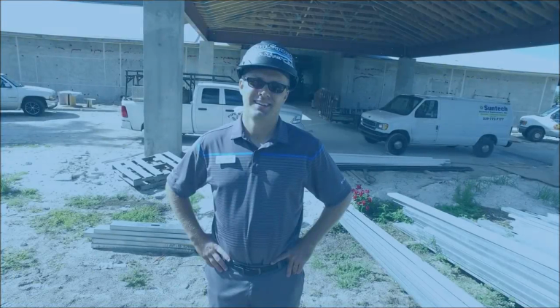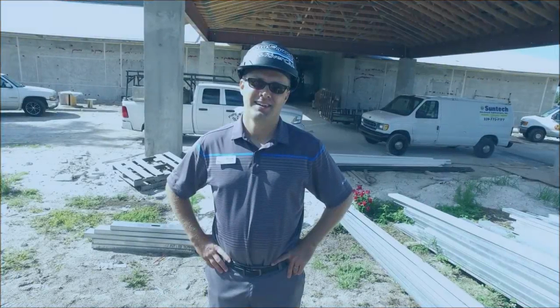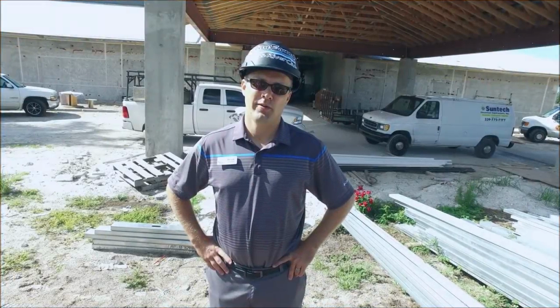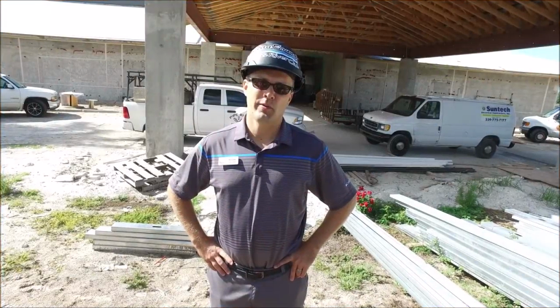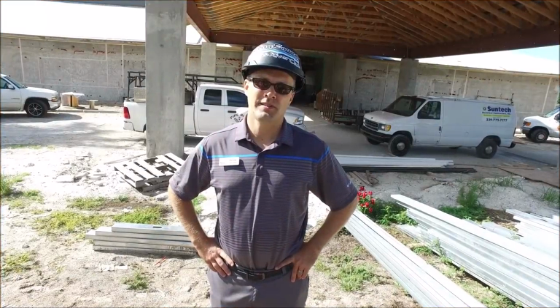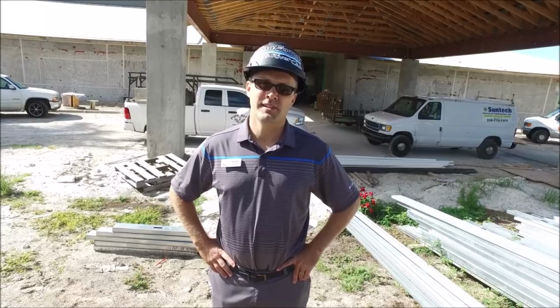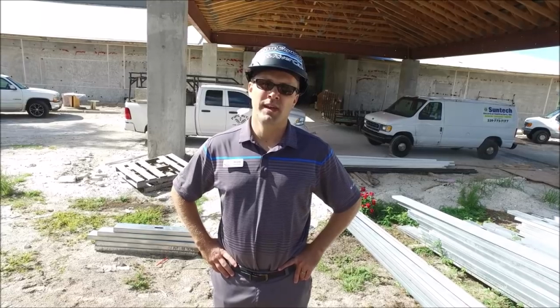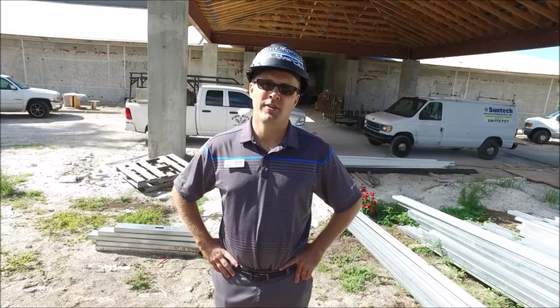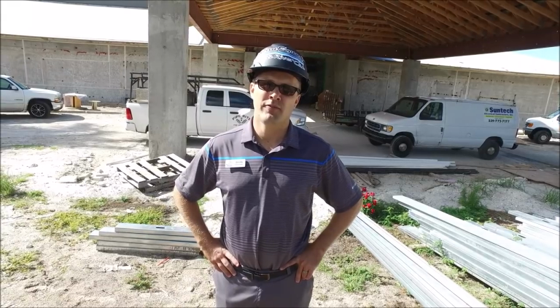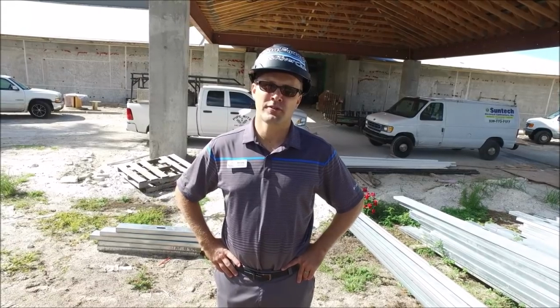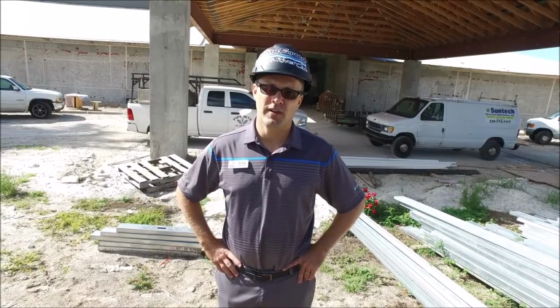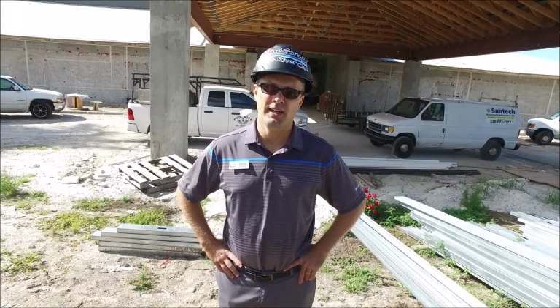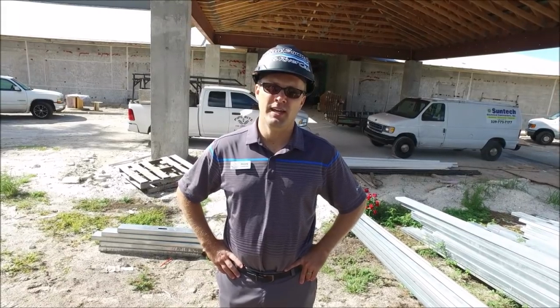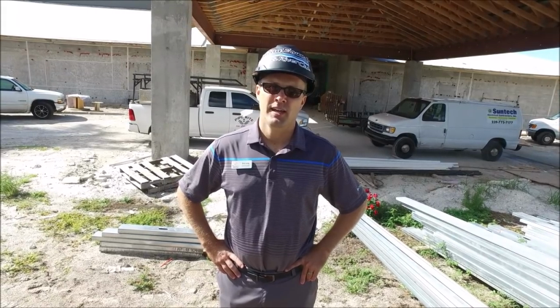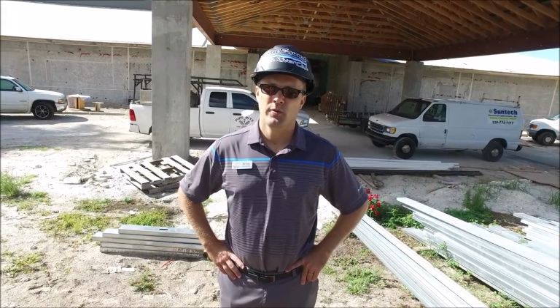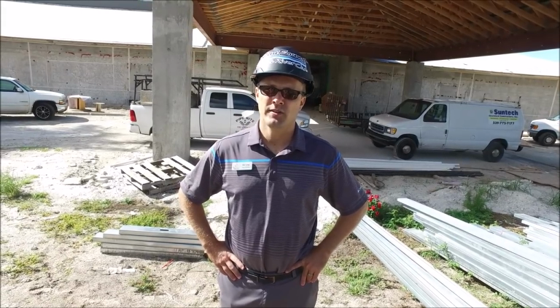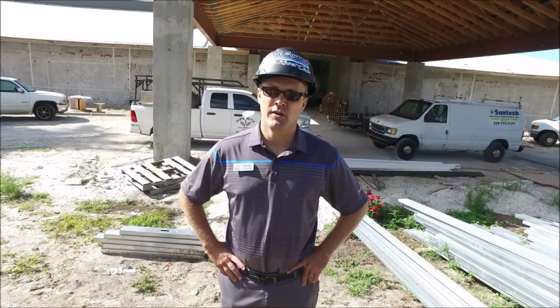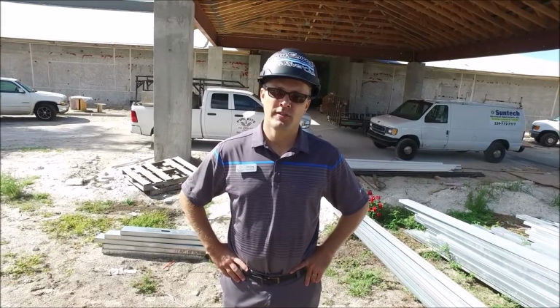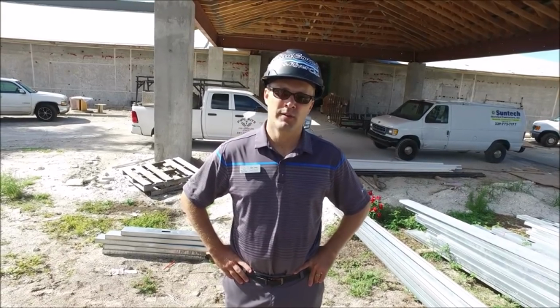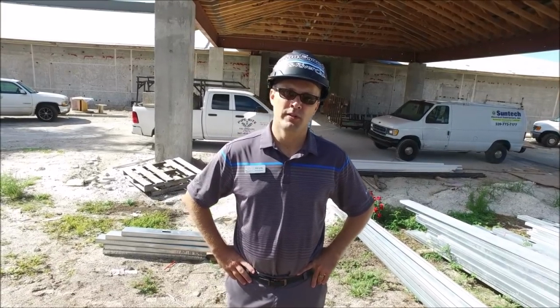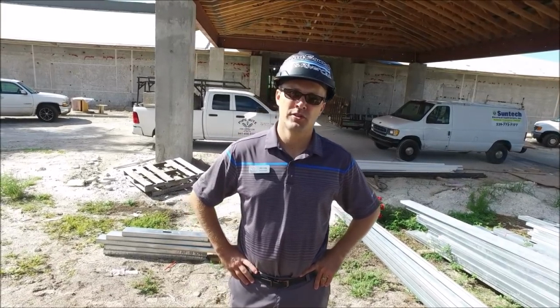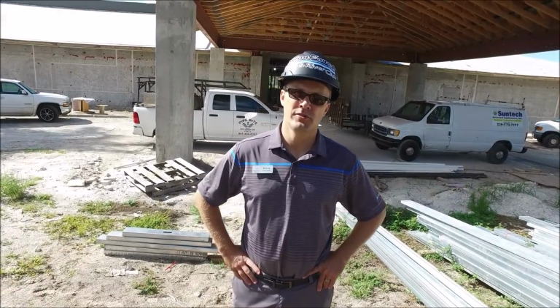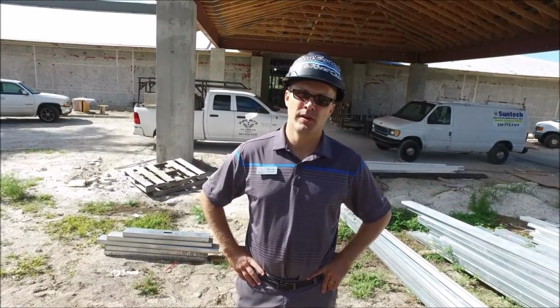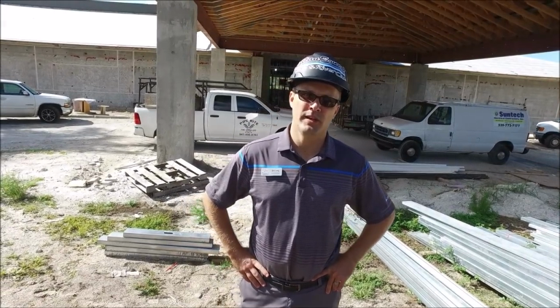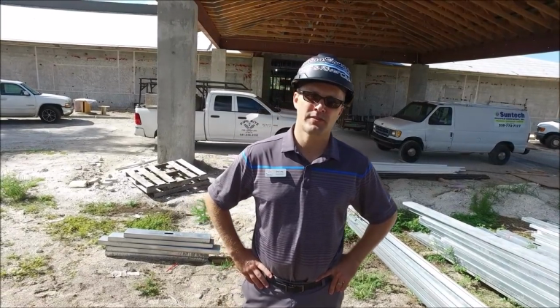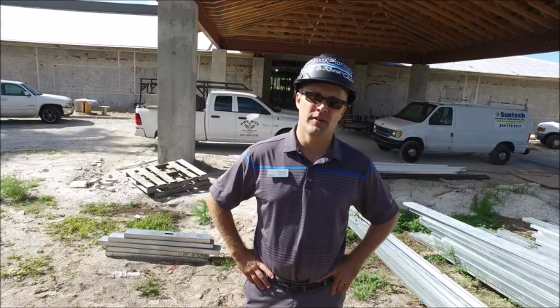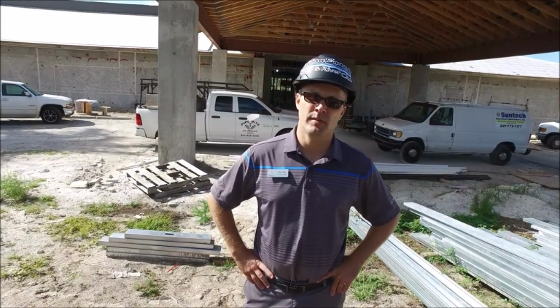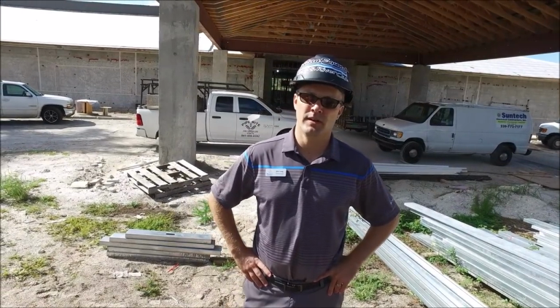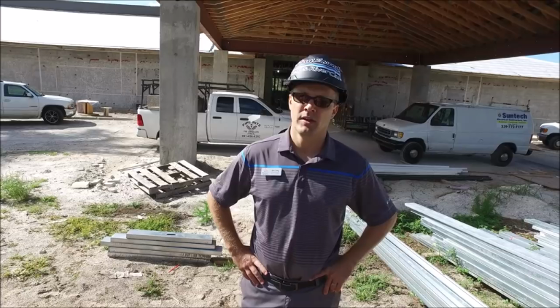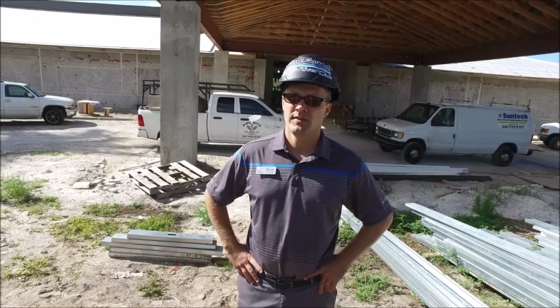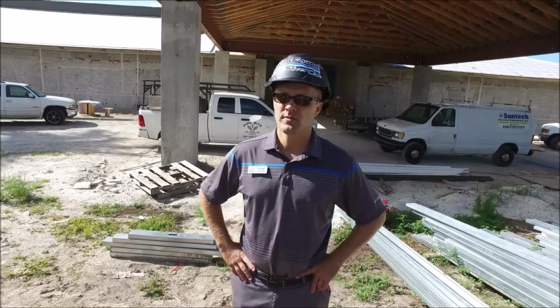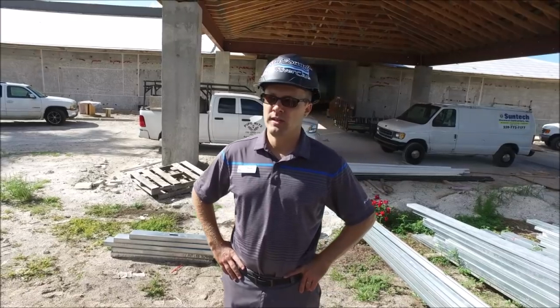Hello everyone. Today is May 31st, Friday. We're at the golf club. I want to show you some updates from this week.